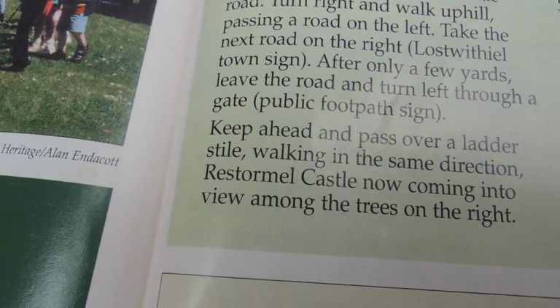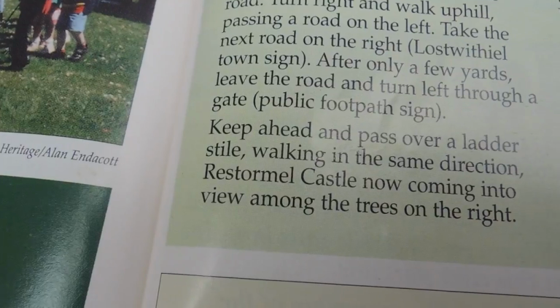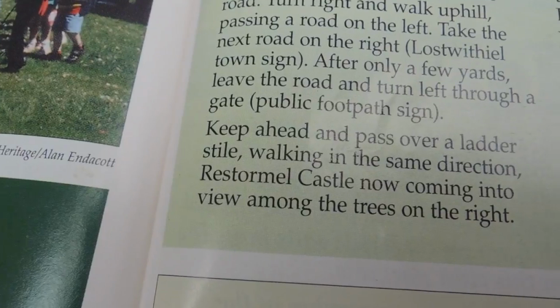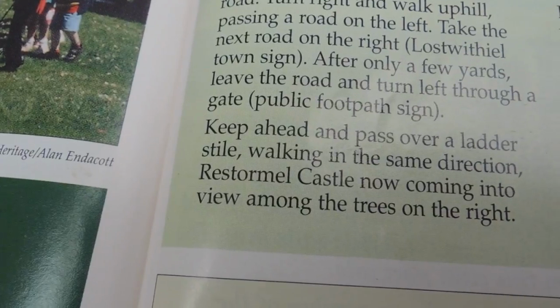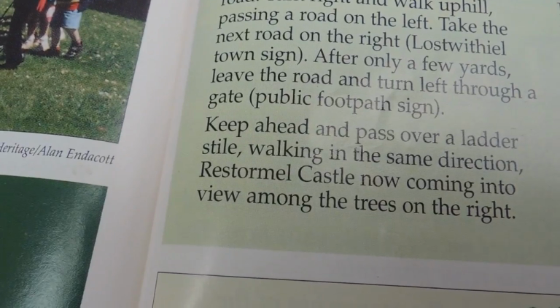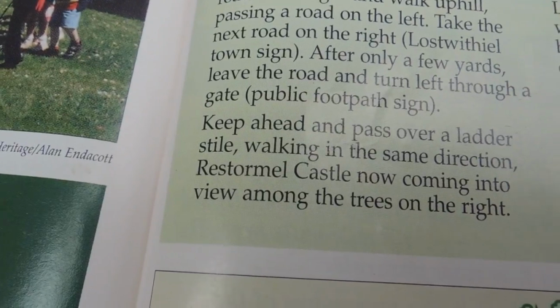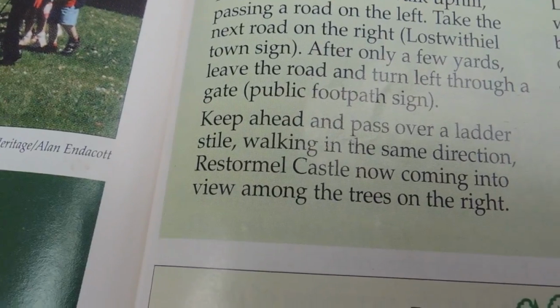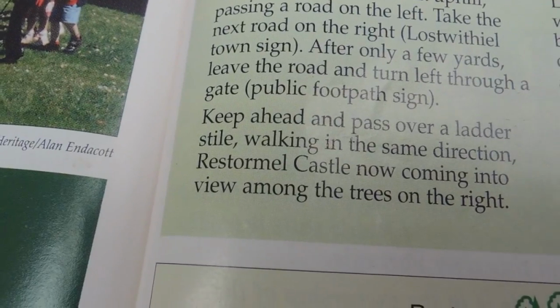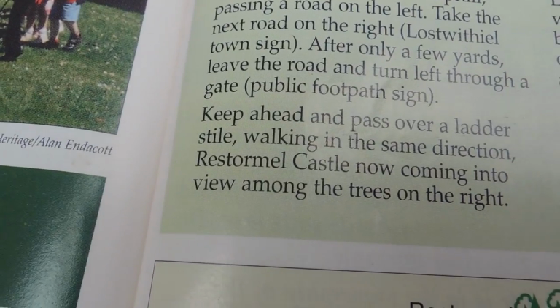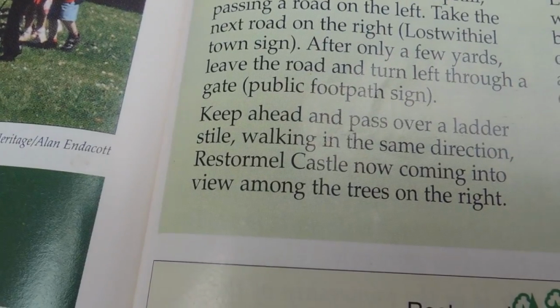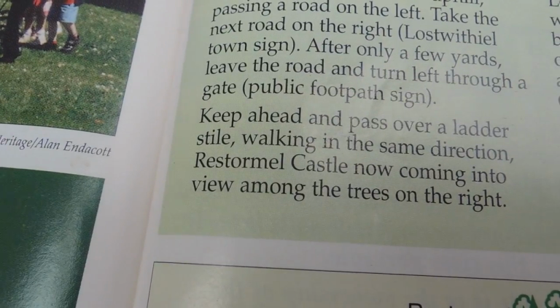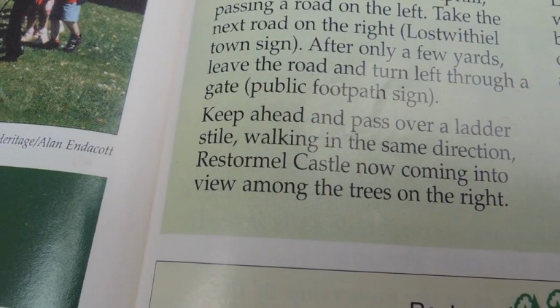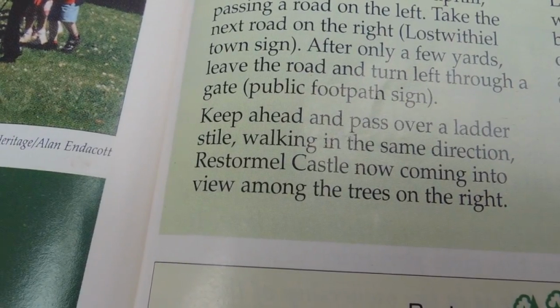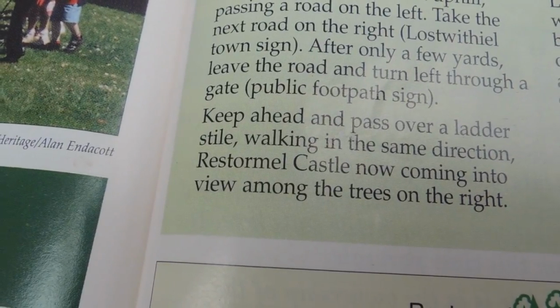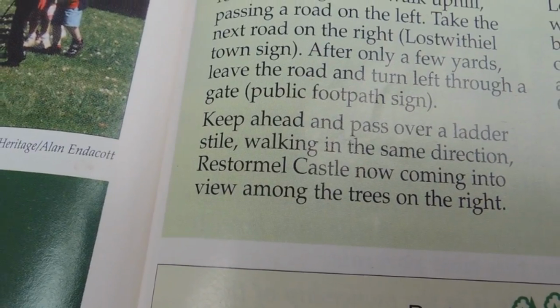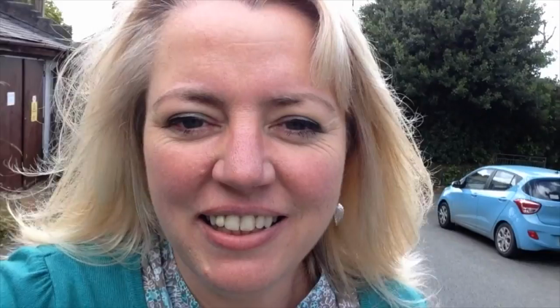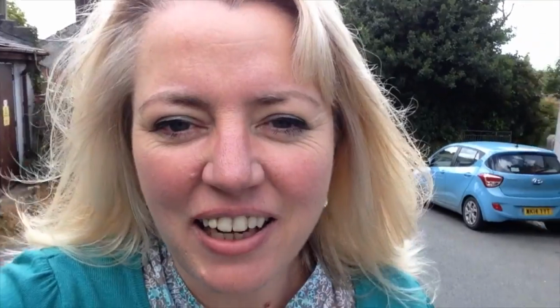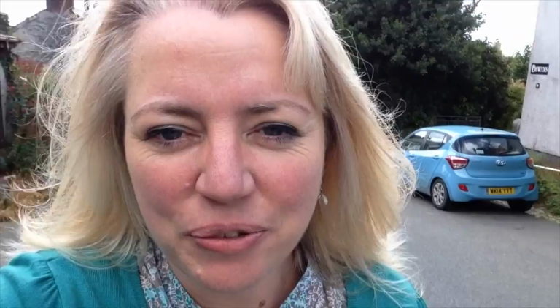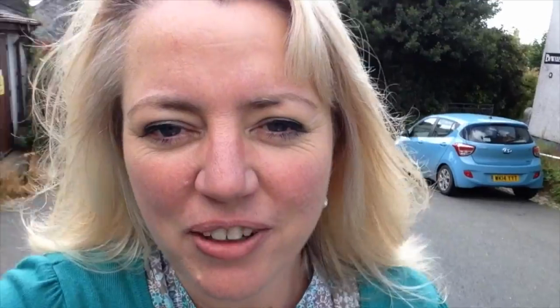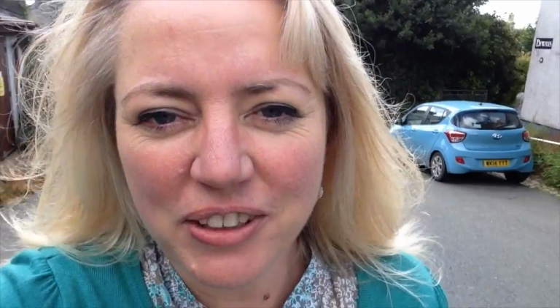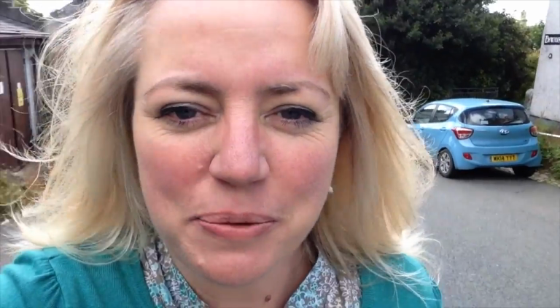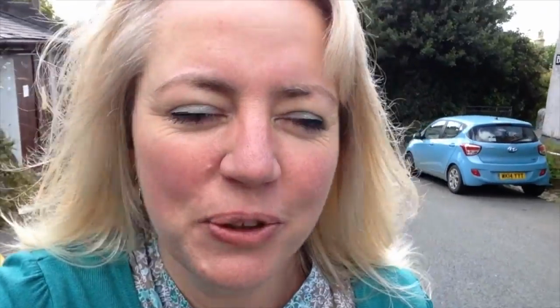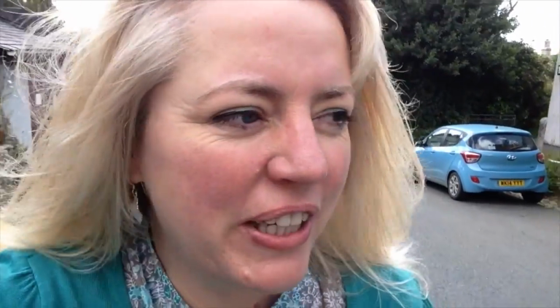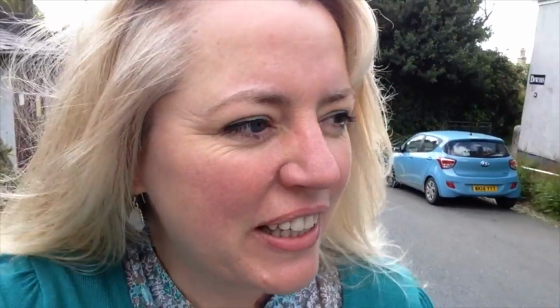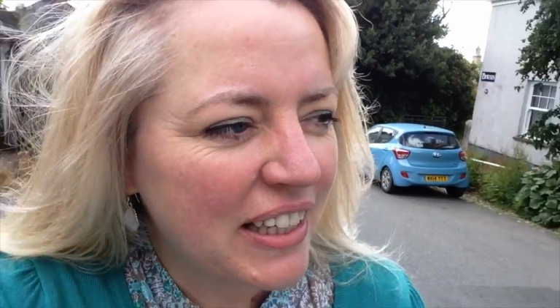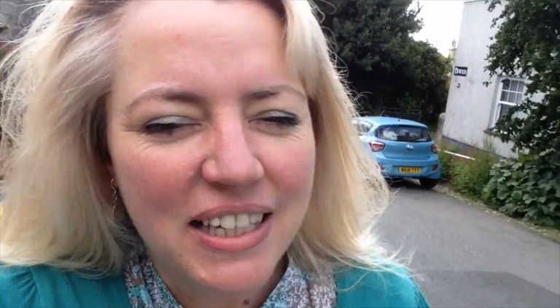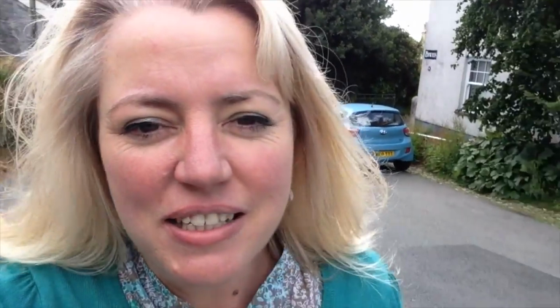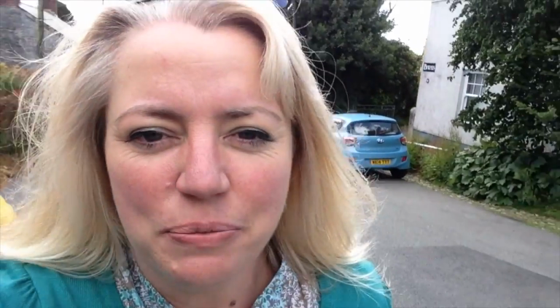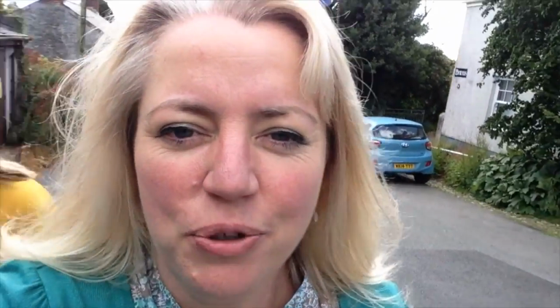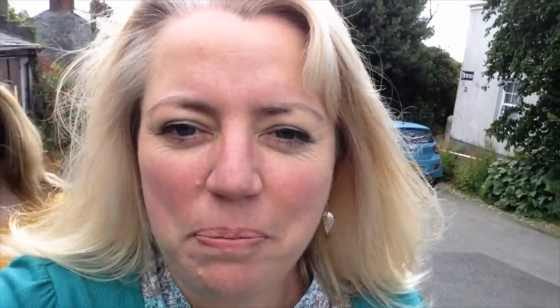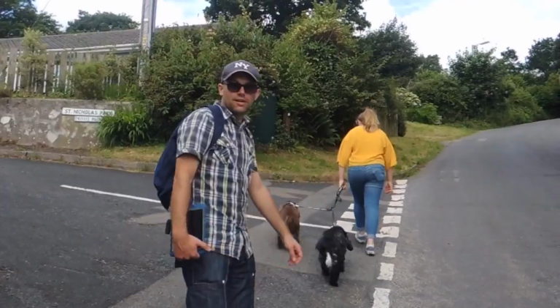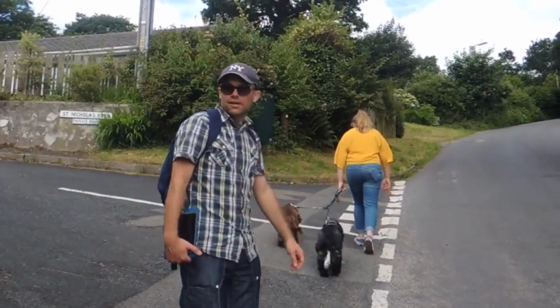The instructions note that there is a ladder stile halfway along this walk, so we've brought our muscles.